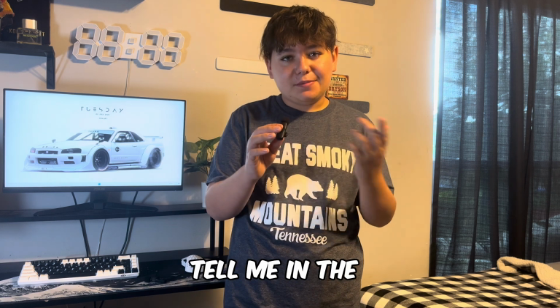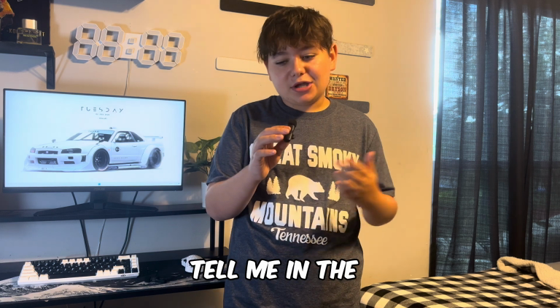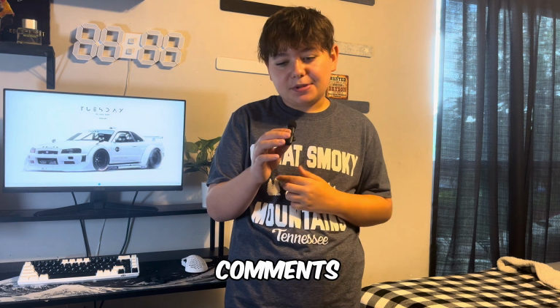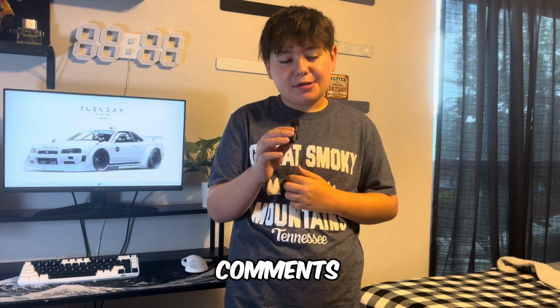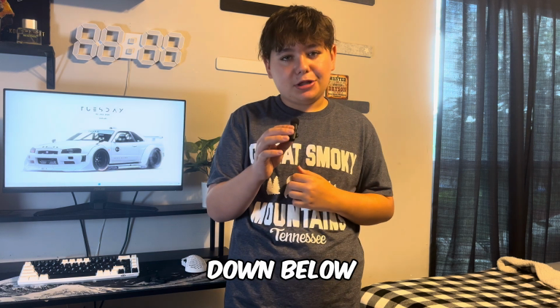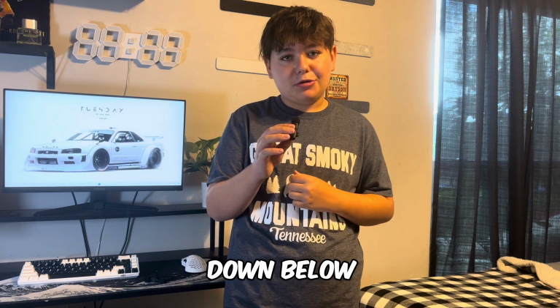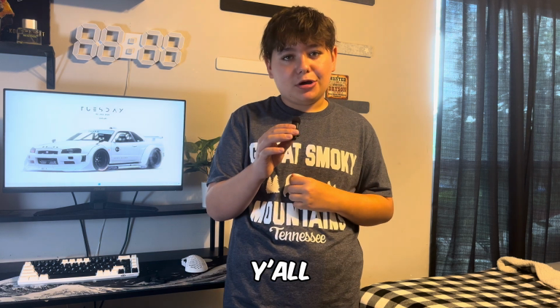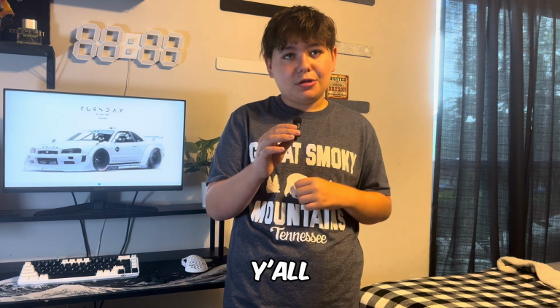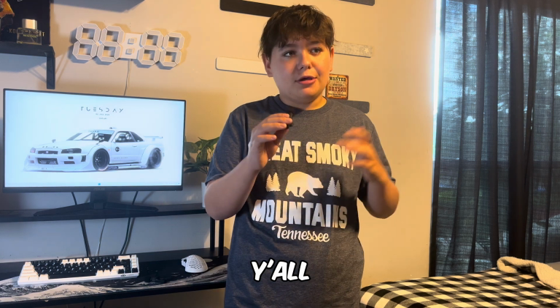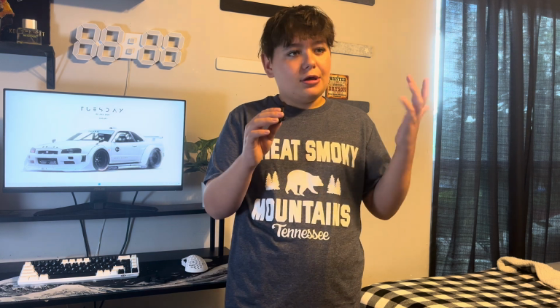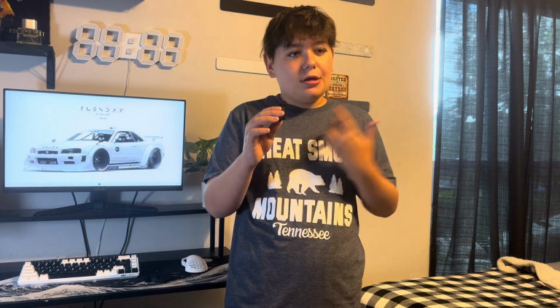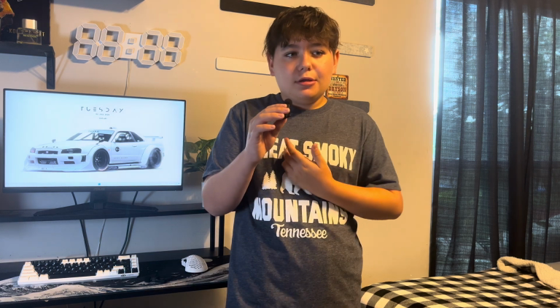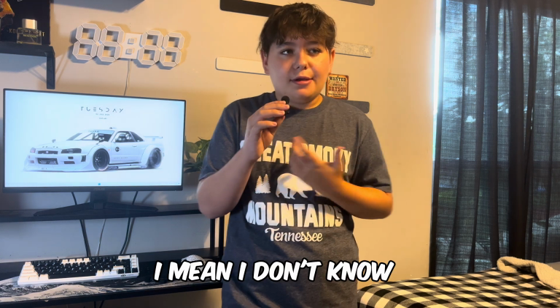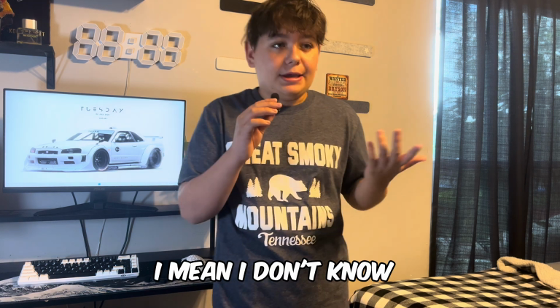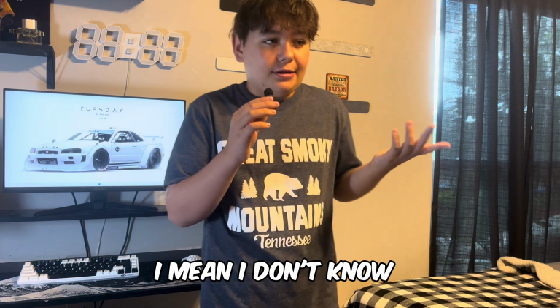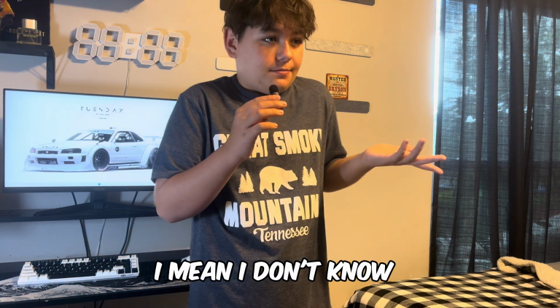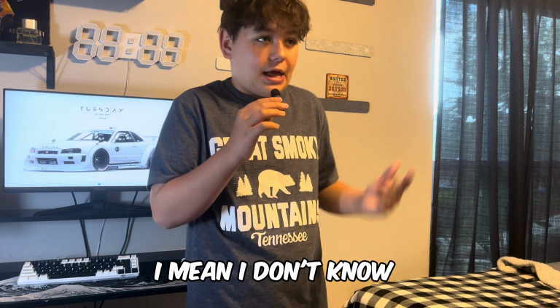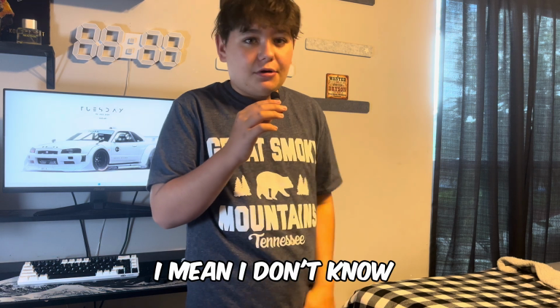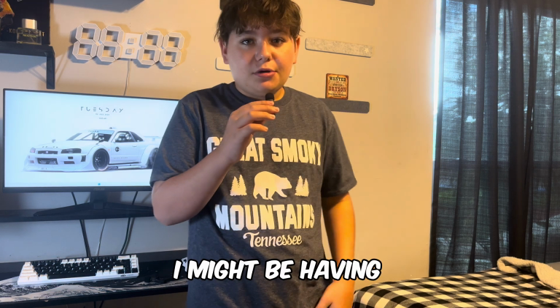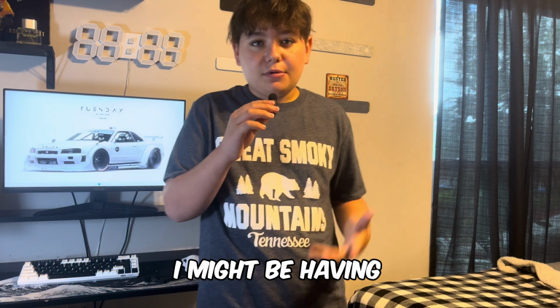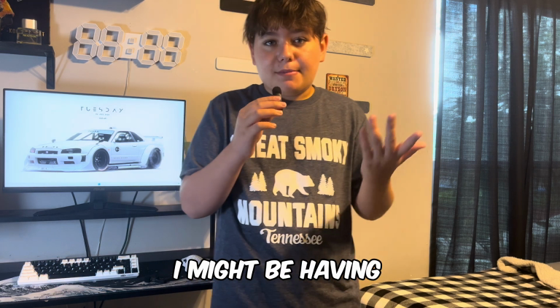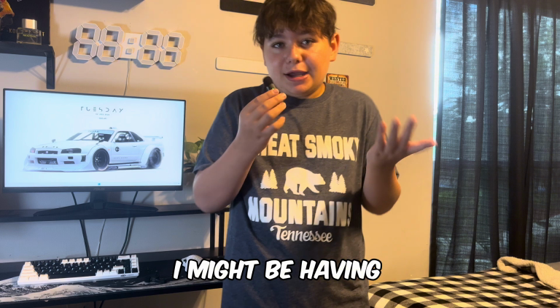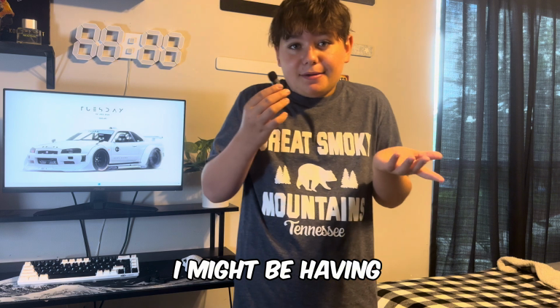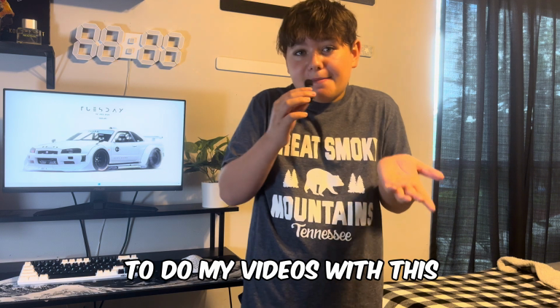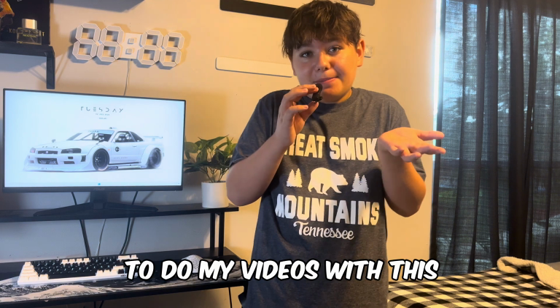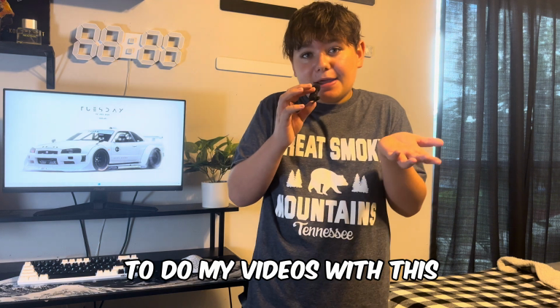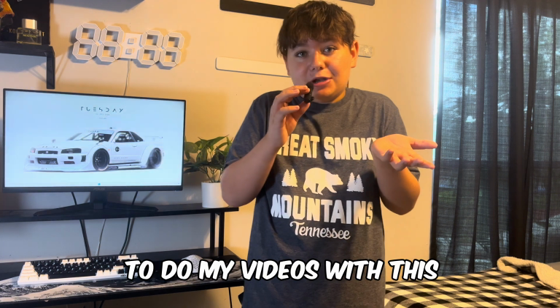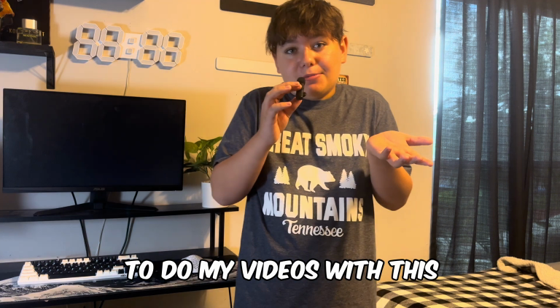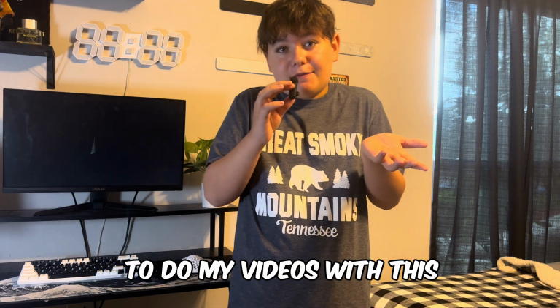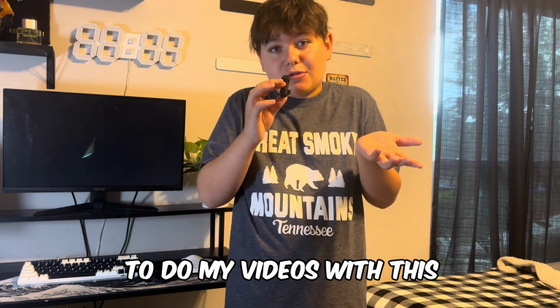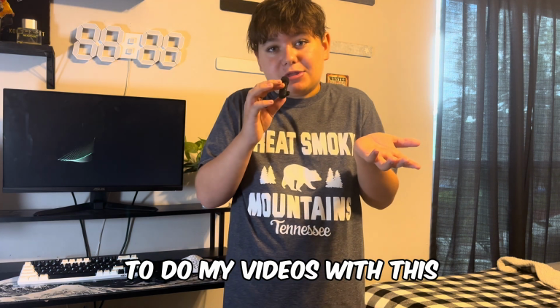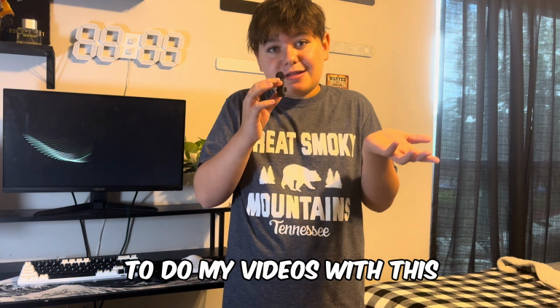Tell me in the comments down below. I might be having to do my videos with this.